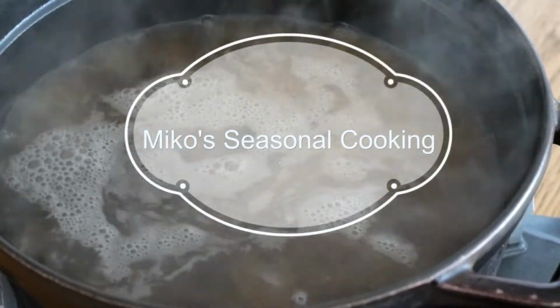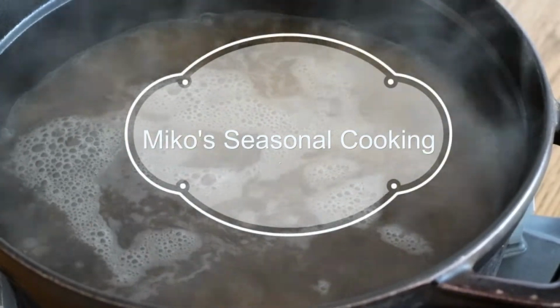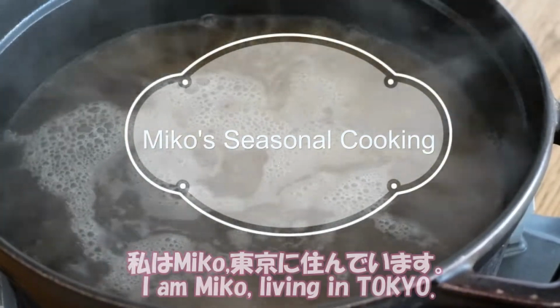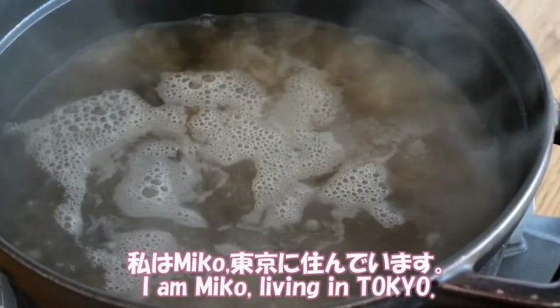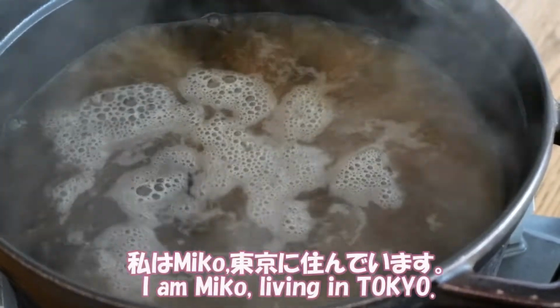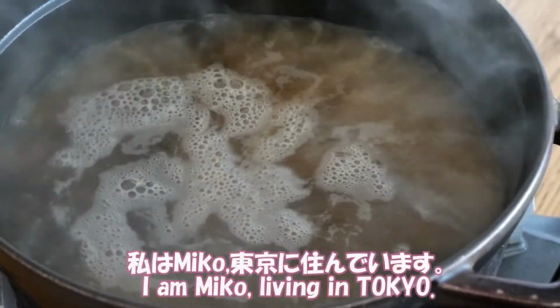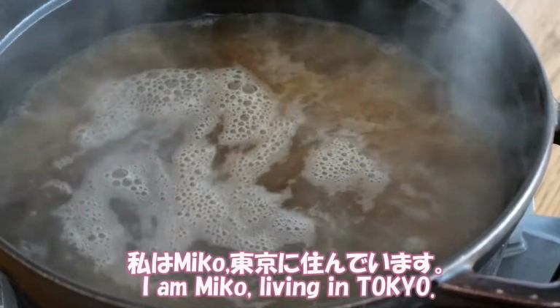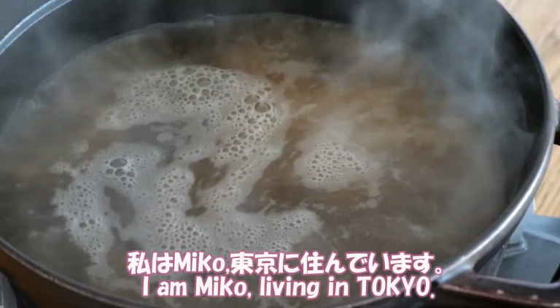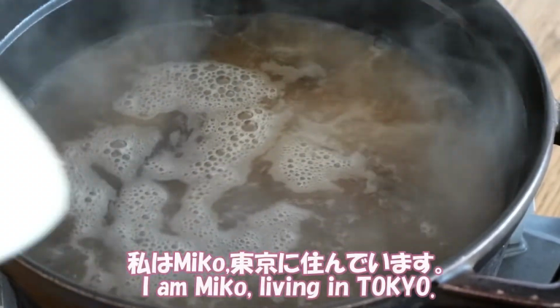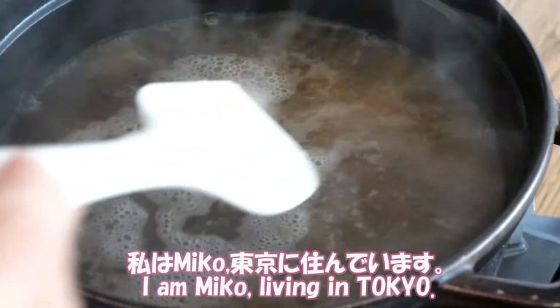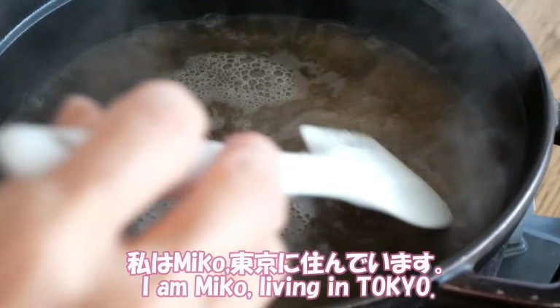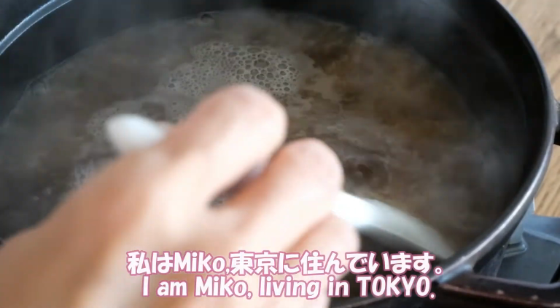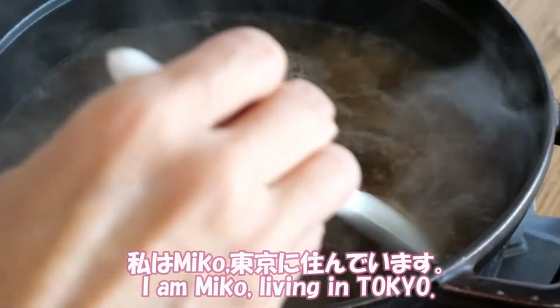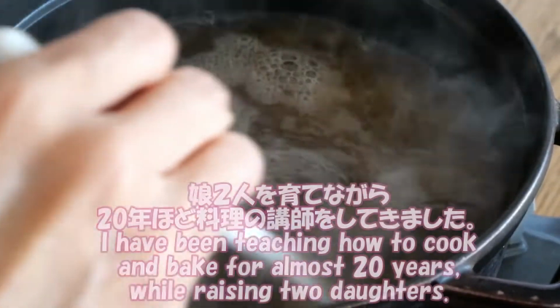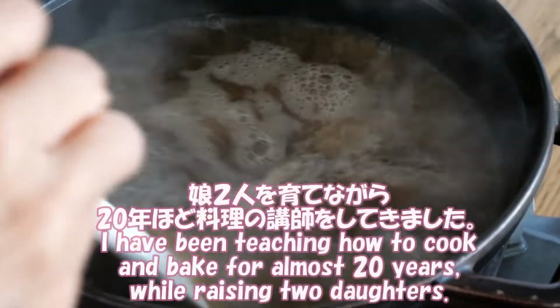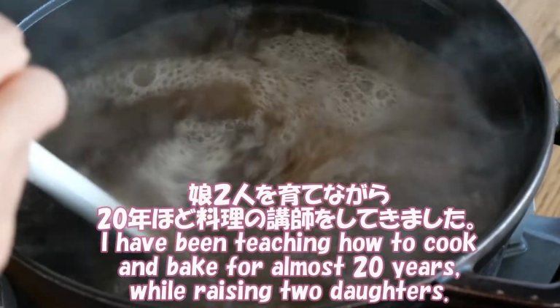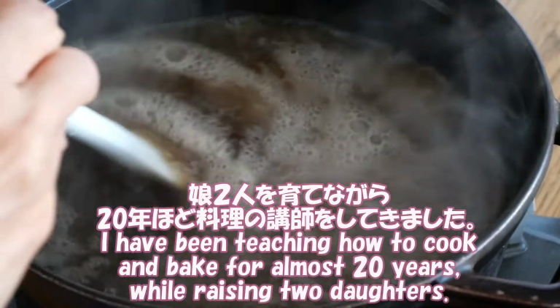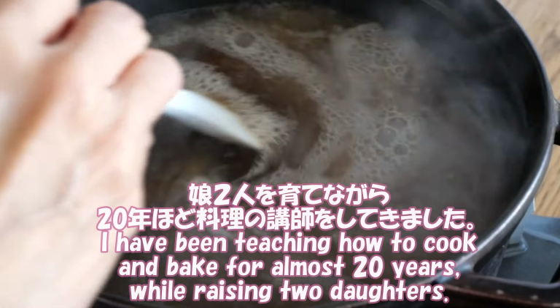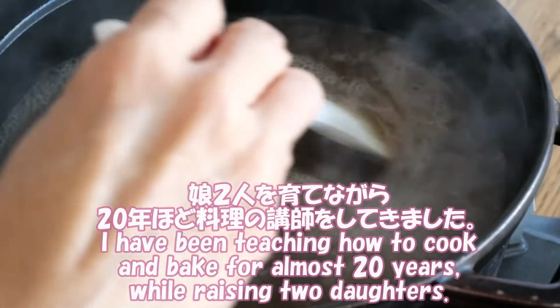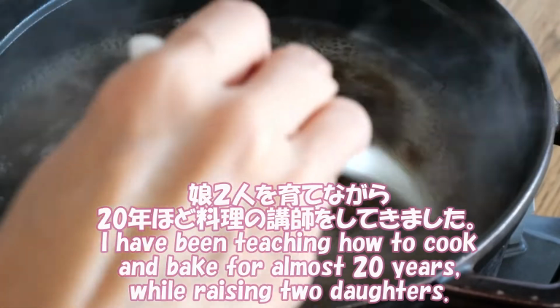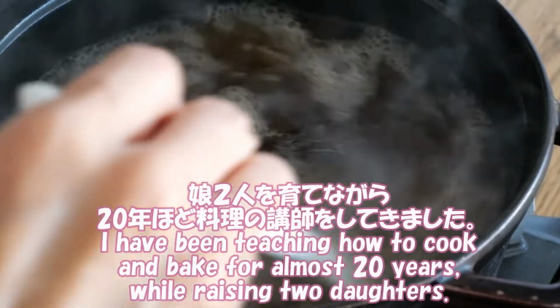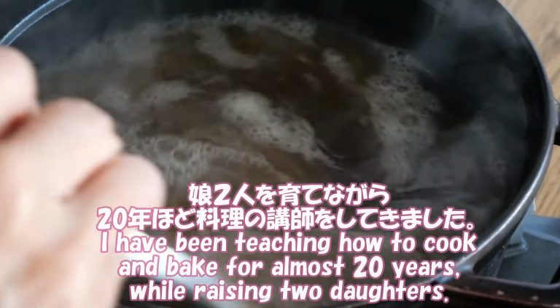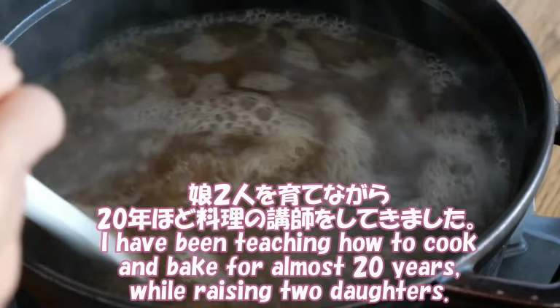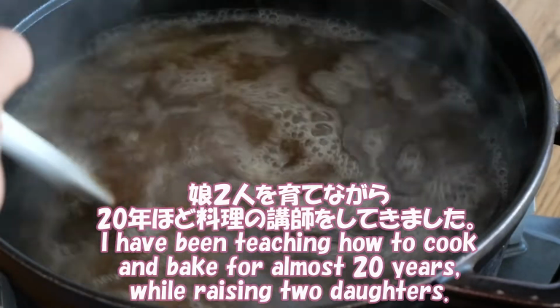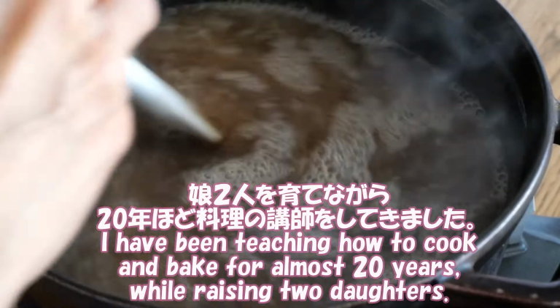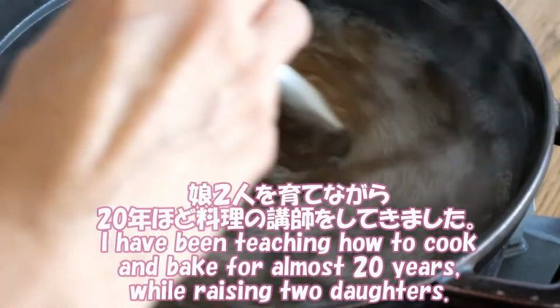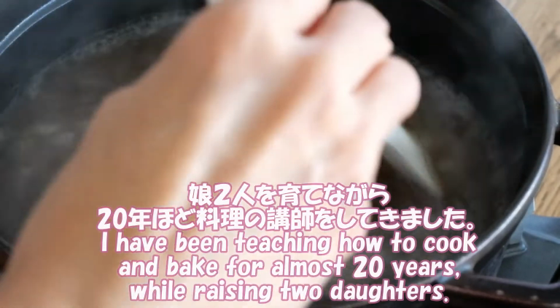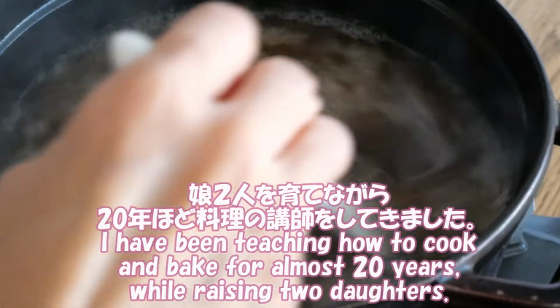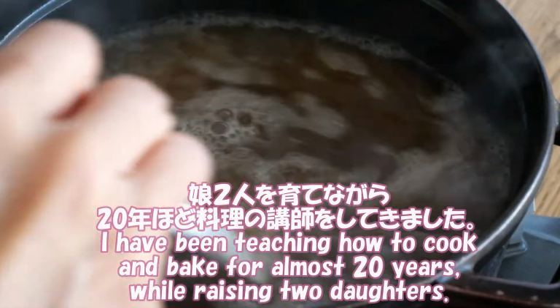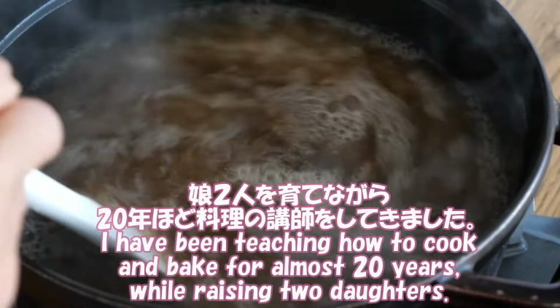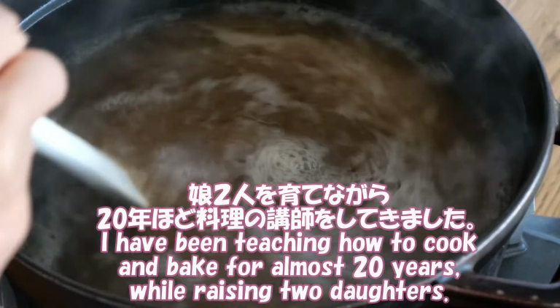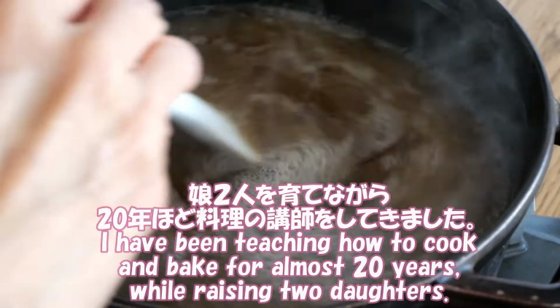Hi, I'm Miko, living in Tokyo. I've been teaching how to cook at home for 20 years while raising two daughters.